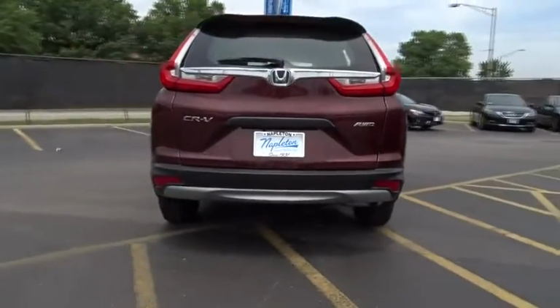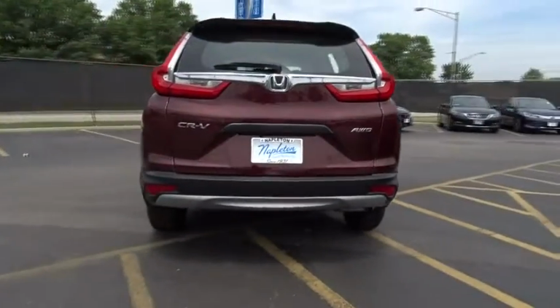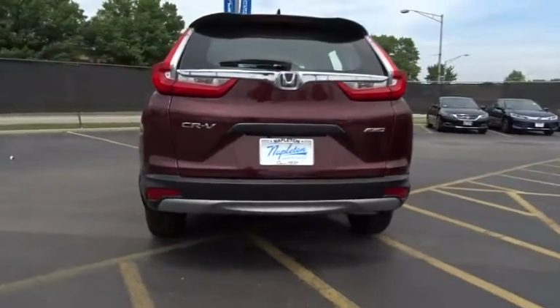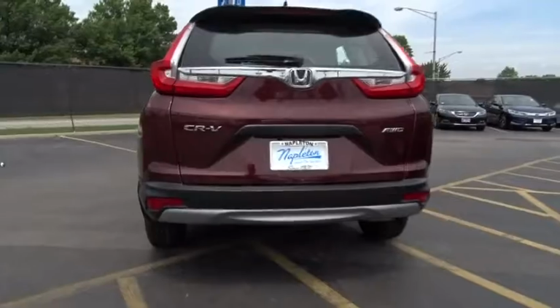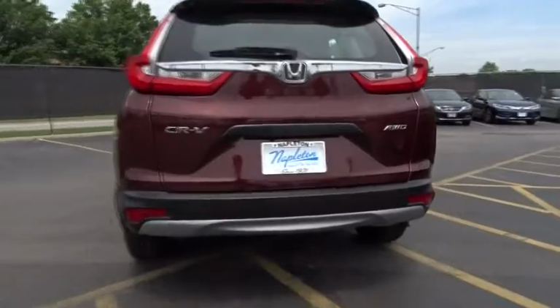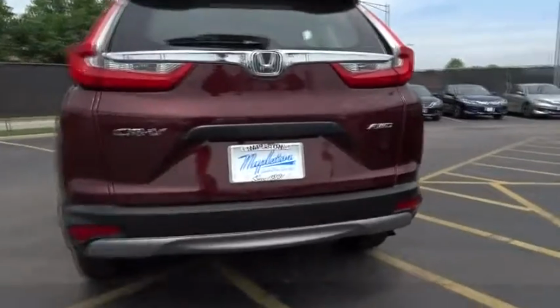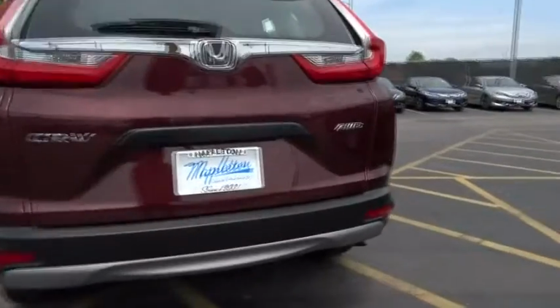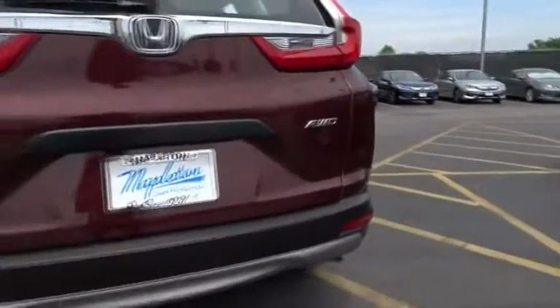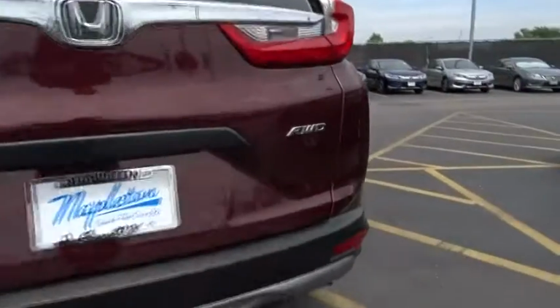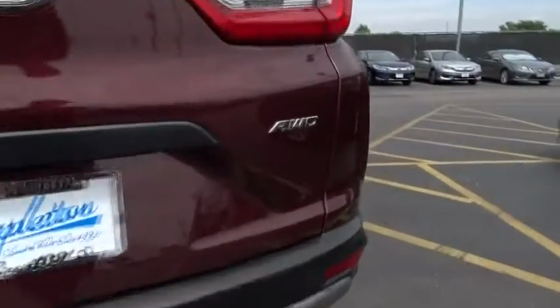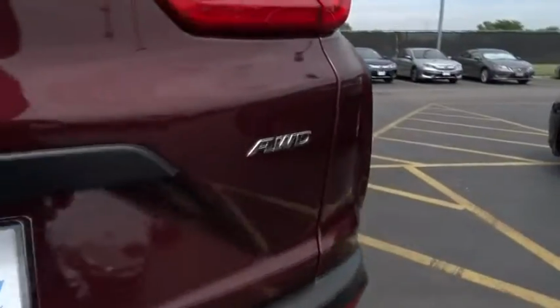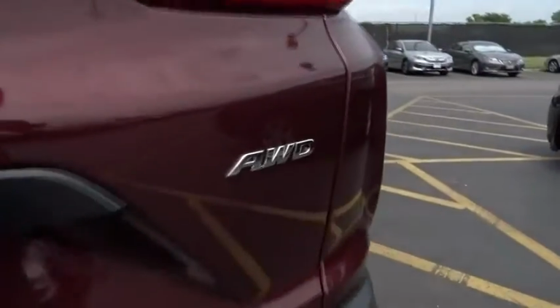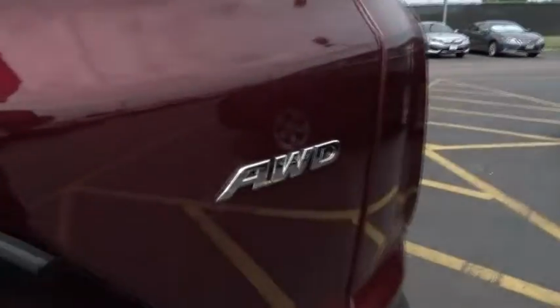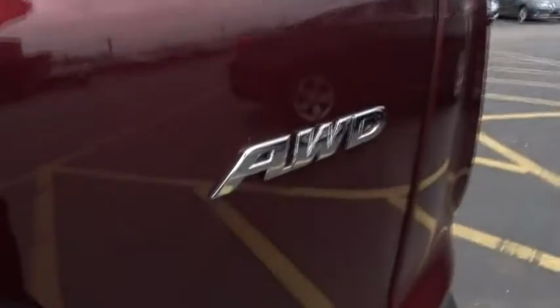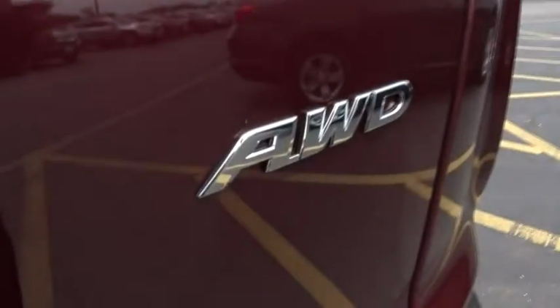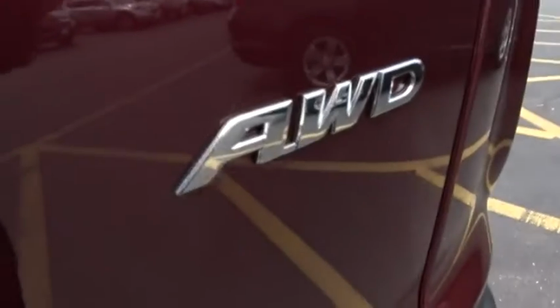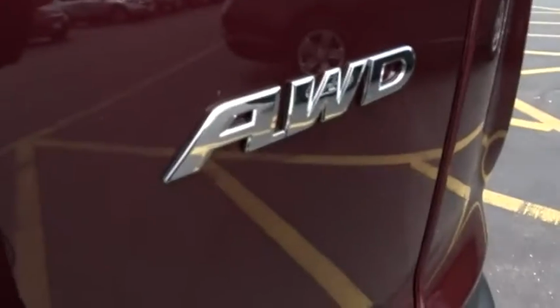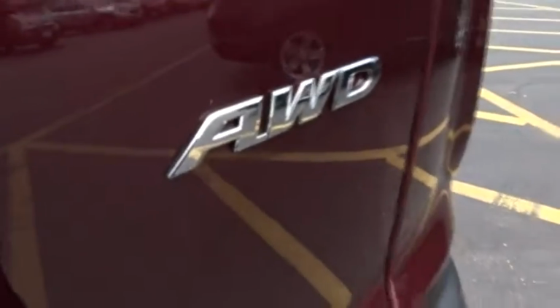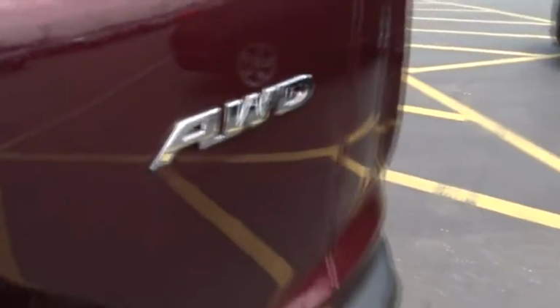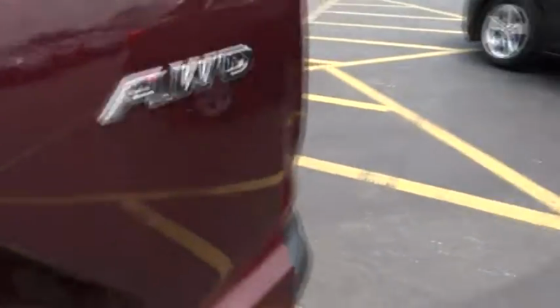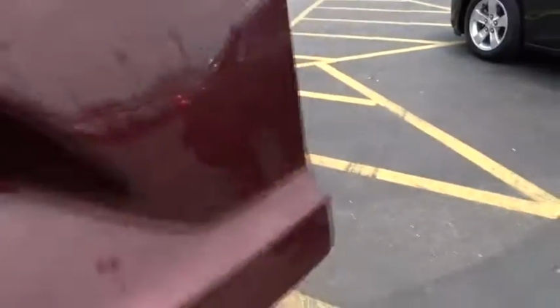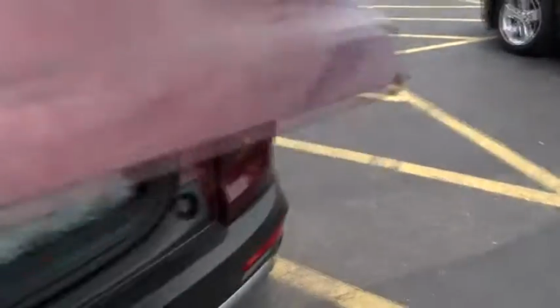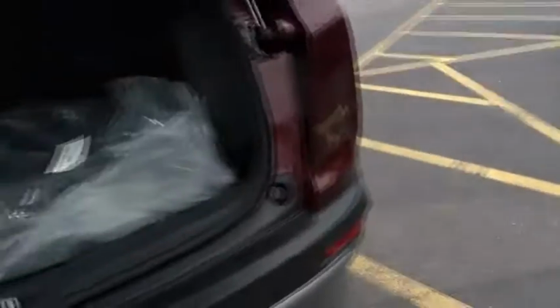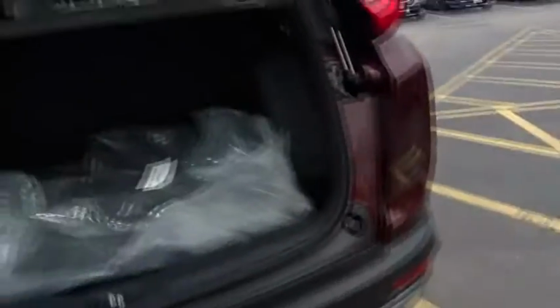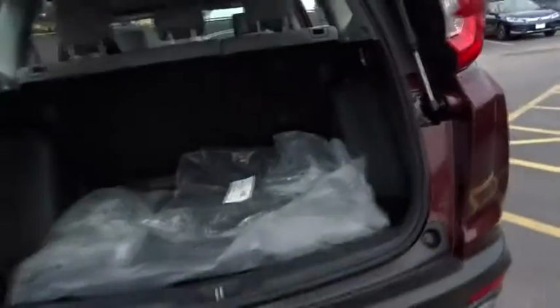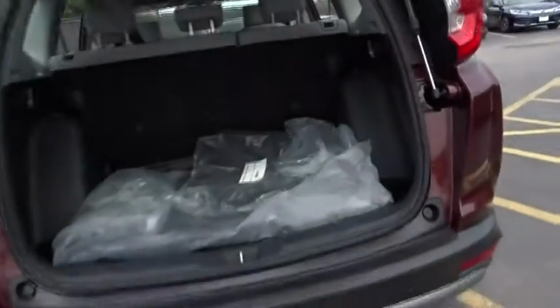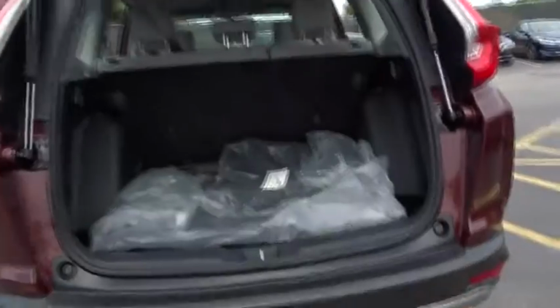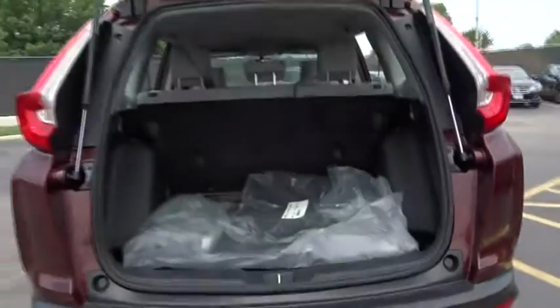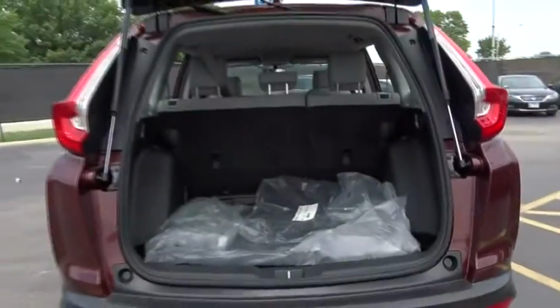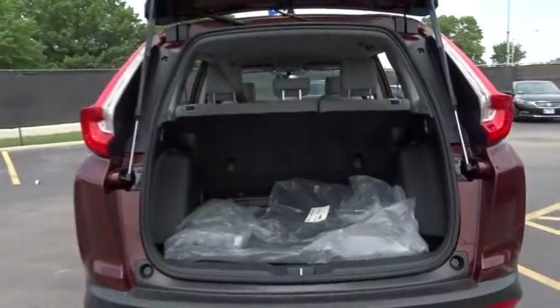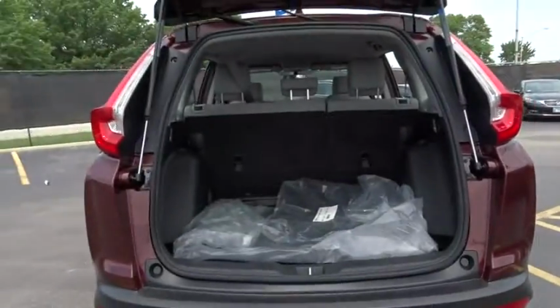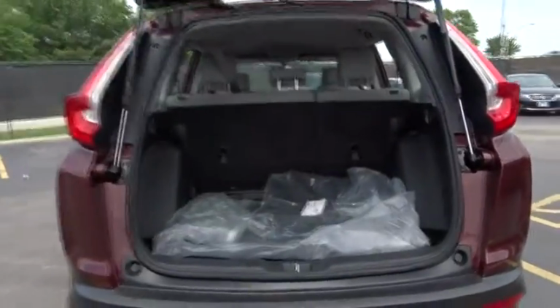Panic alarm, overhead console, tachometer, tilt steering wheel, front reading lamps, front bucket seats, rear window wiper.